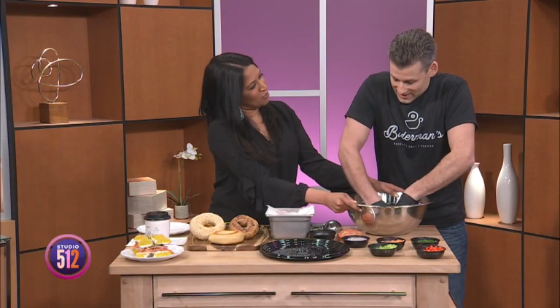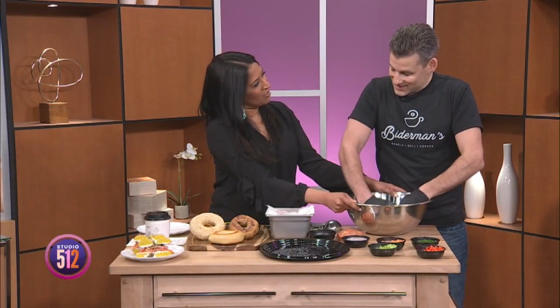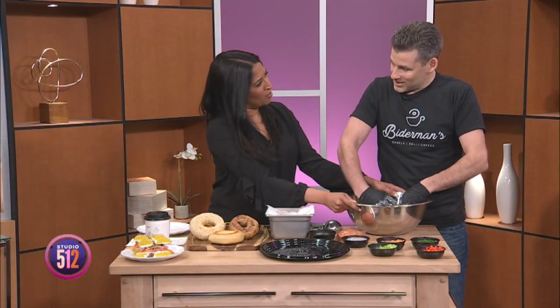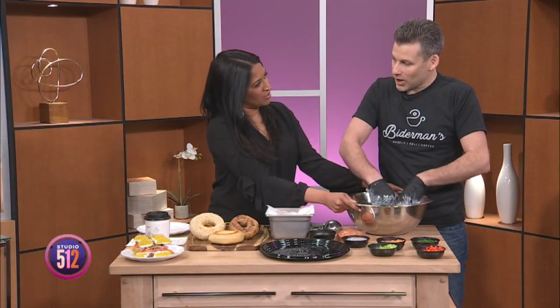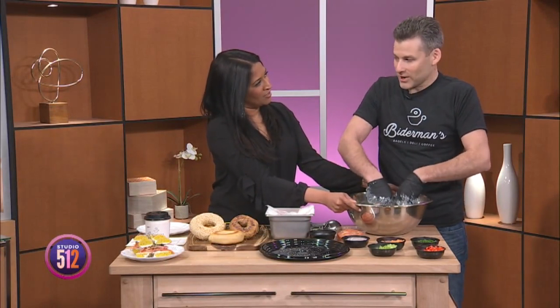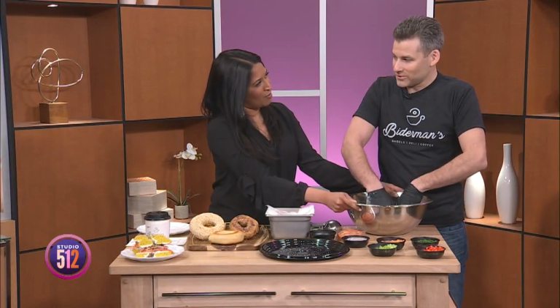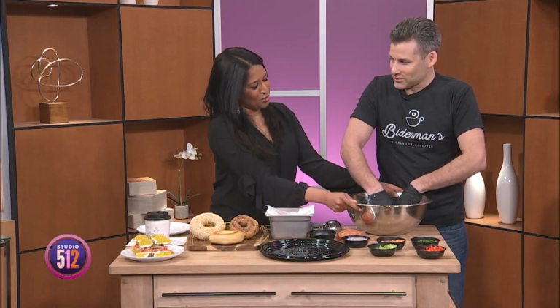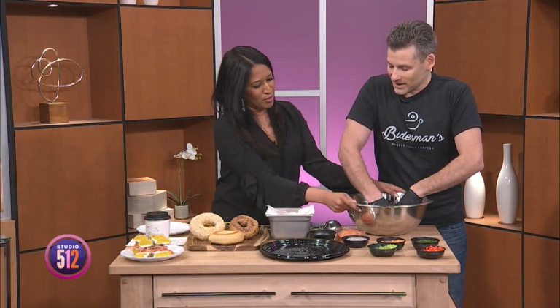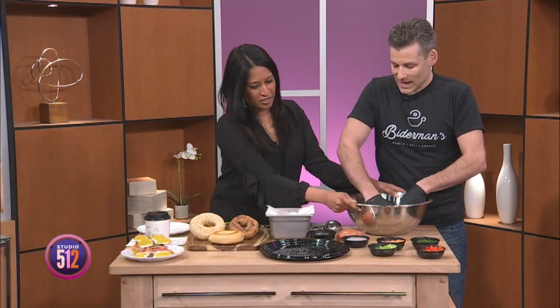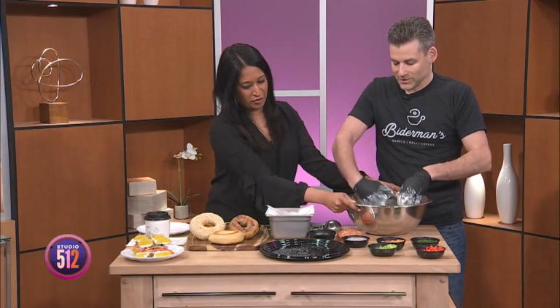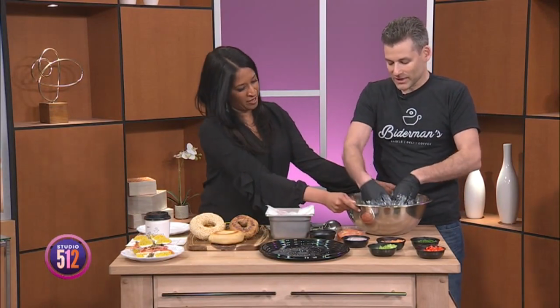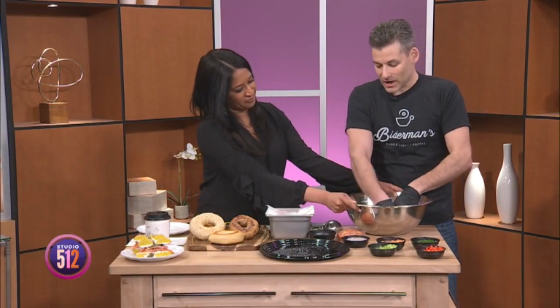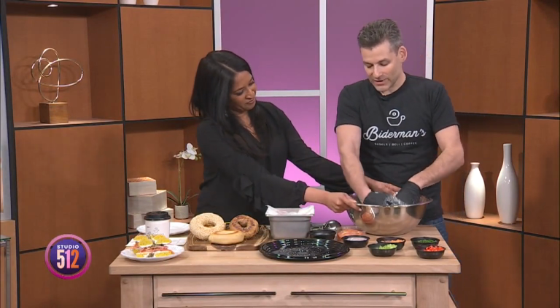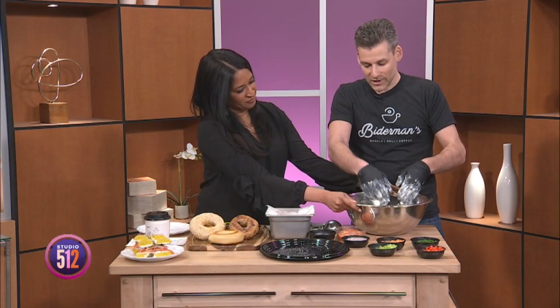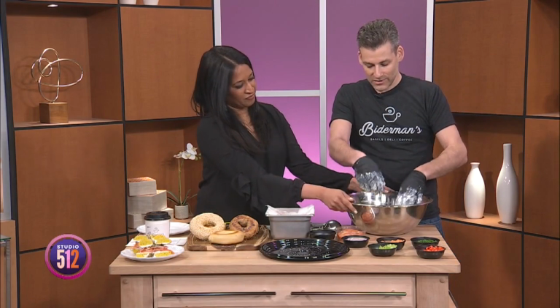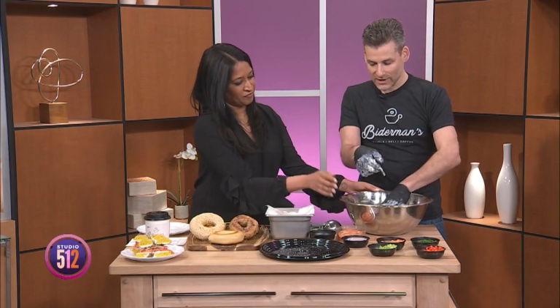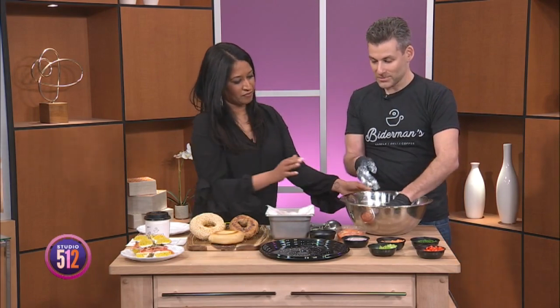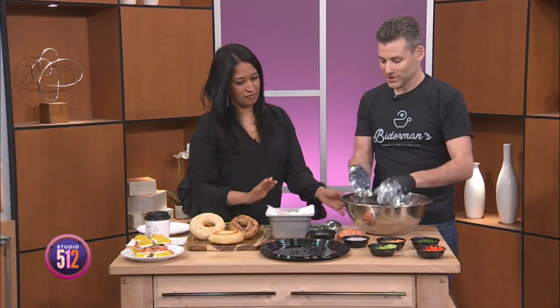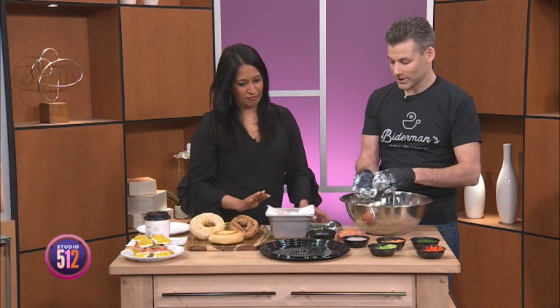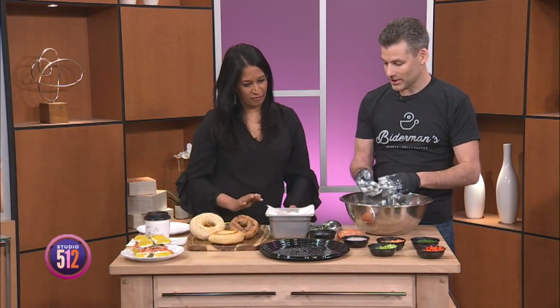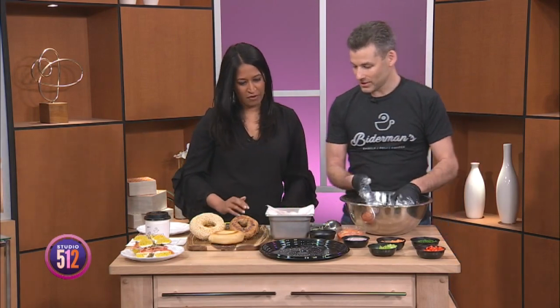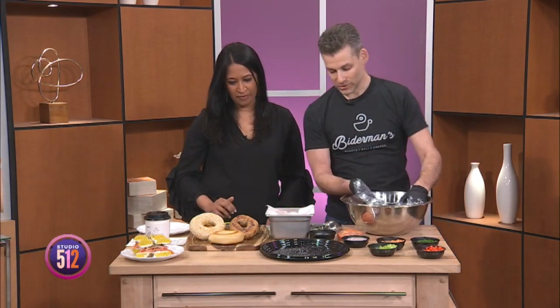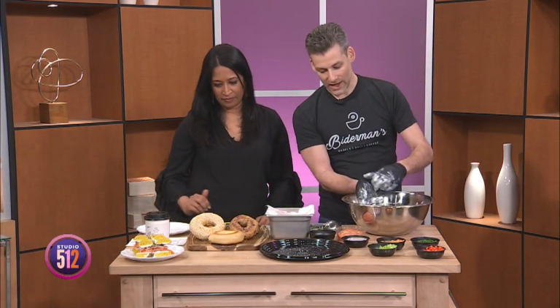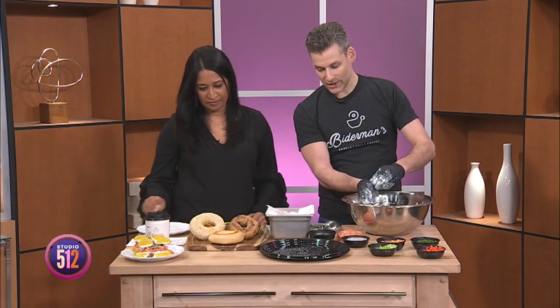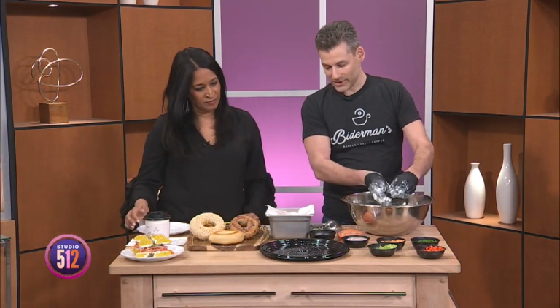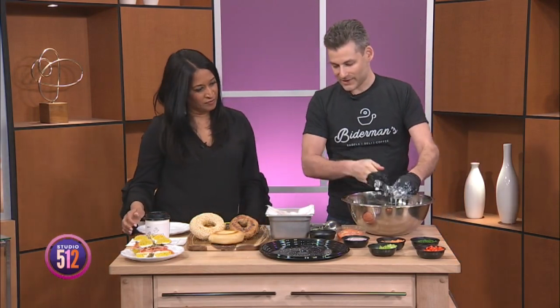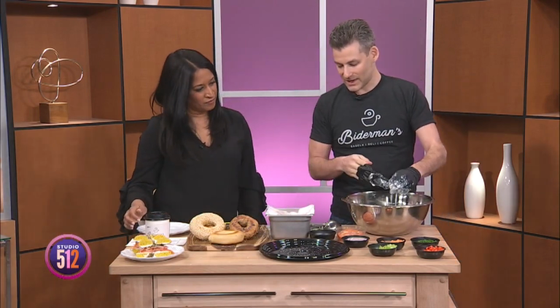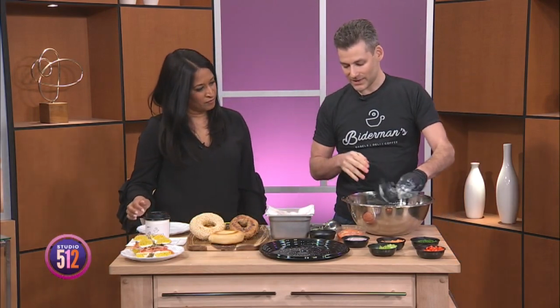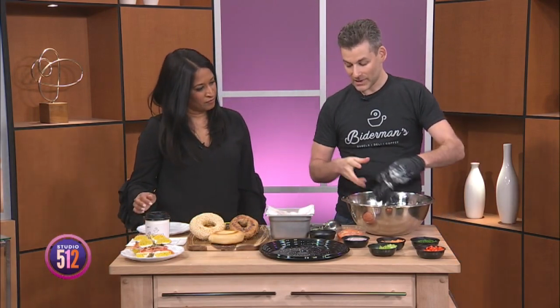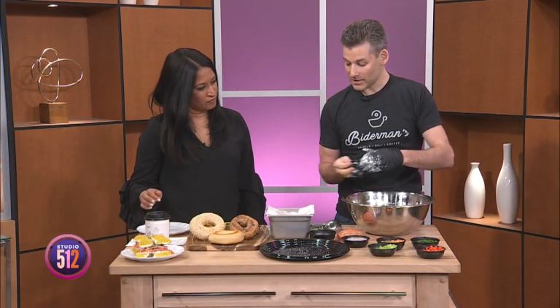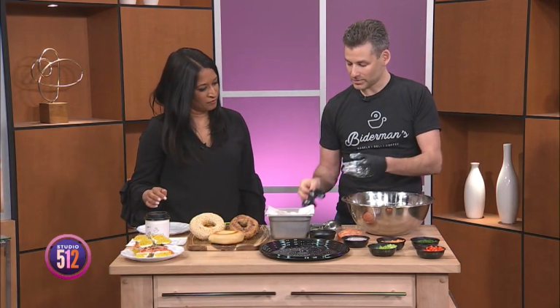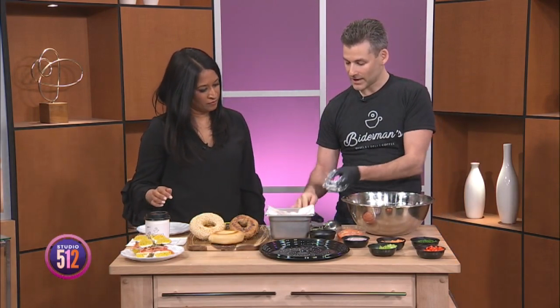You can toast the bagel — we always toast the bagel. I'm a toasted bagel kind of girl. Absolutely. The veggie schmear is looking pretty good. So what we're now going to do is make the lox platter.